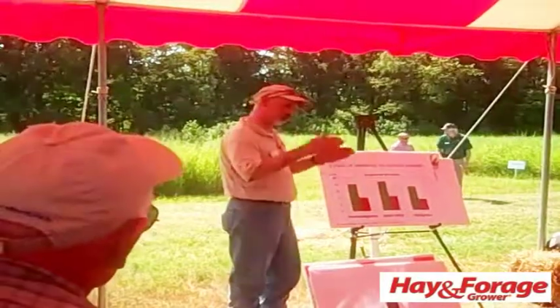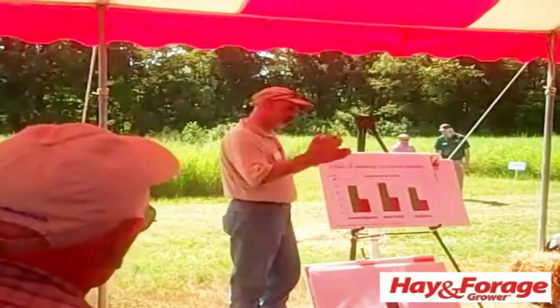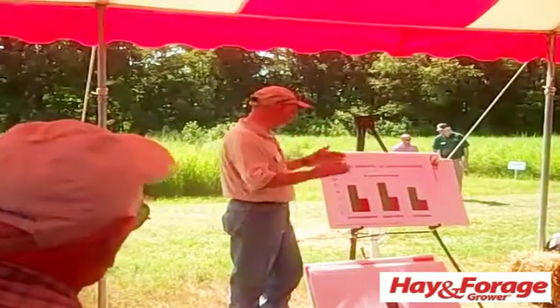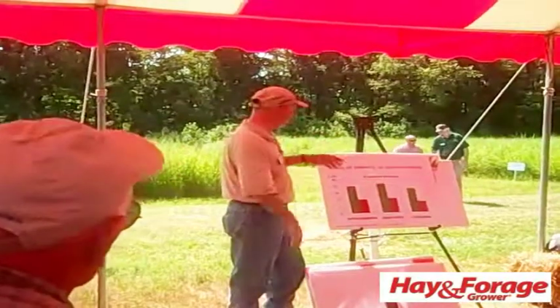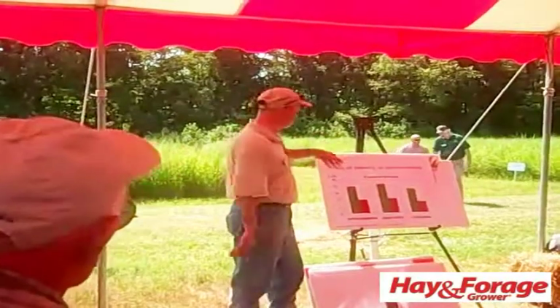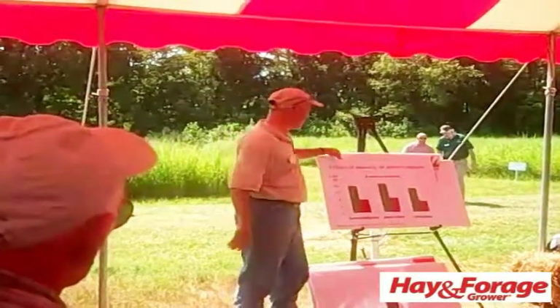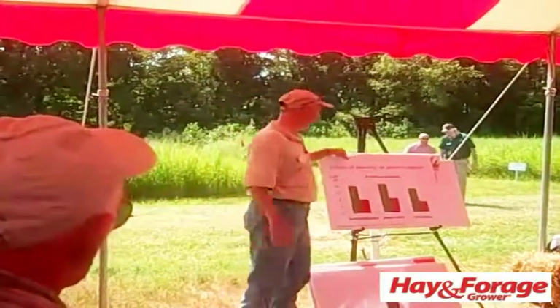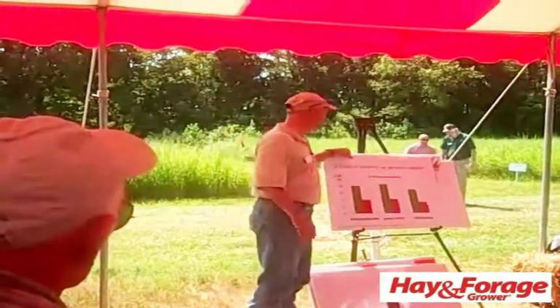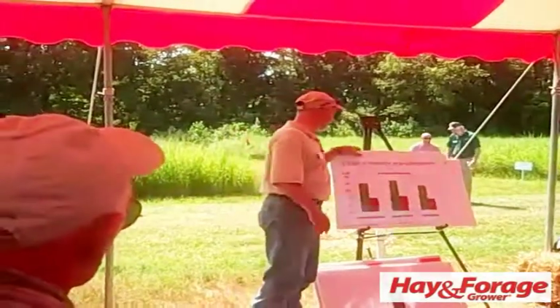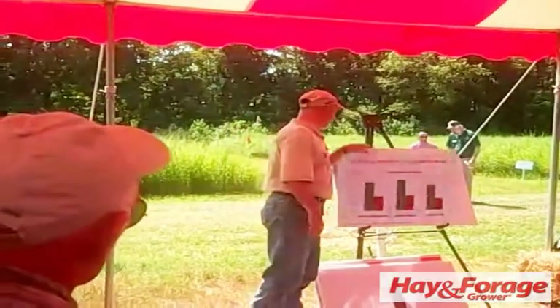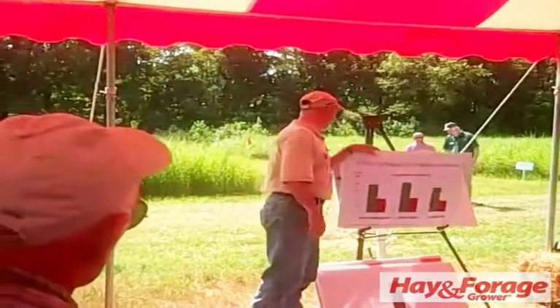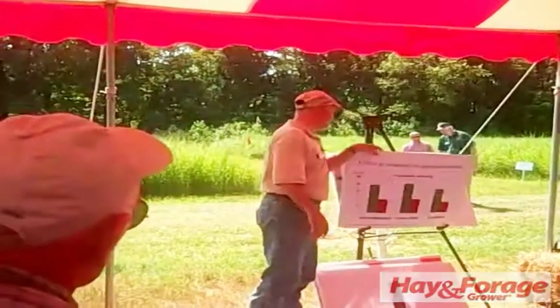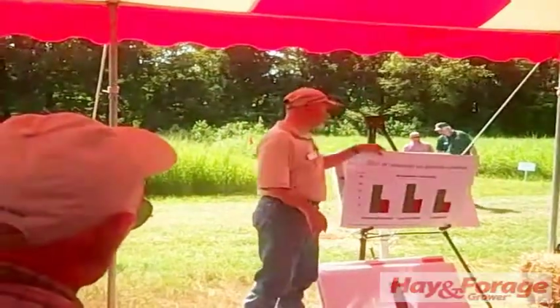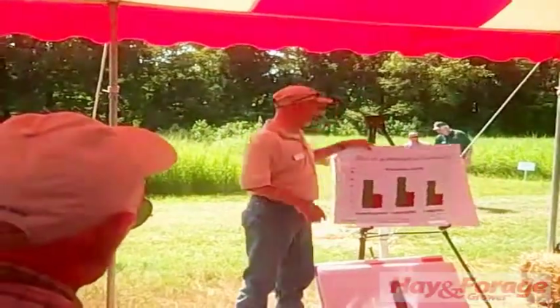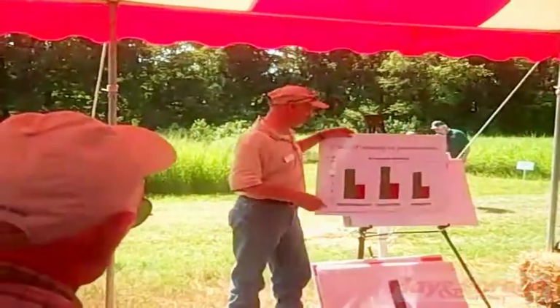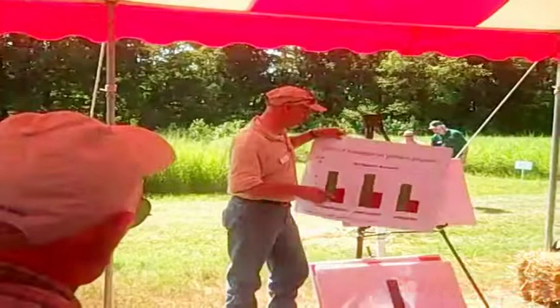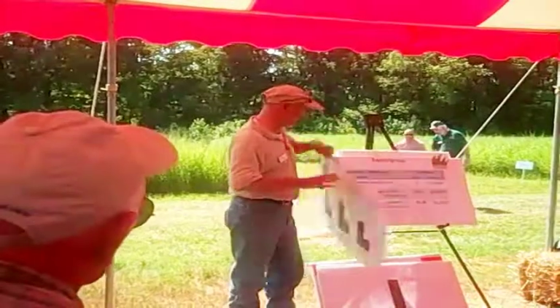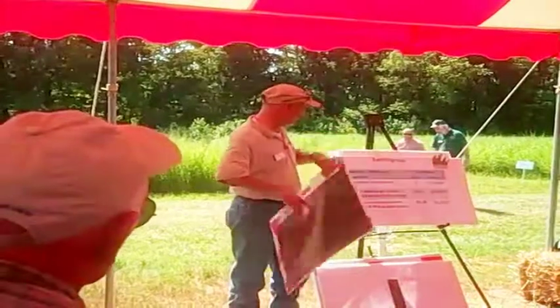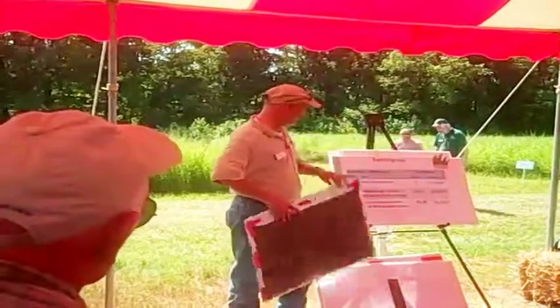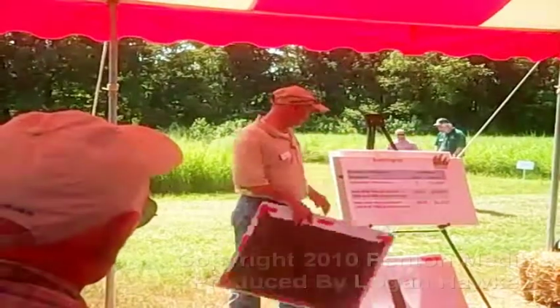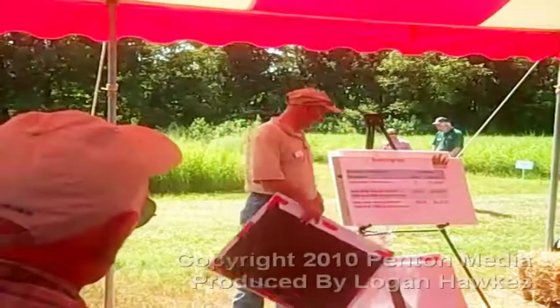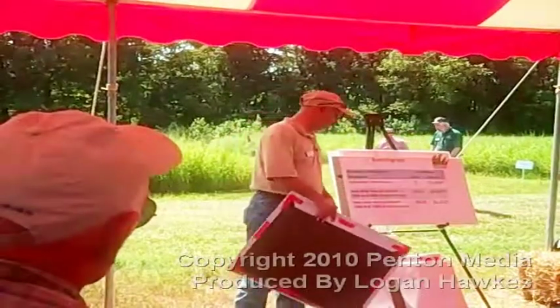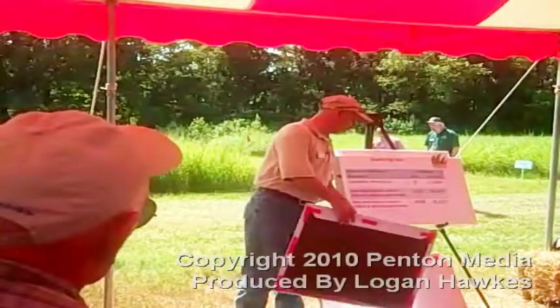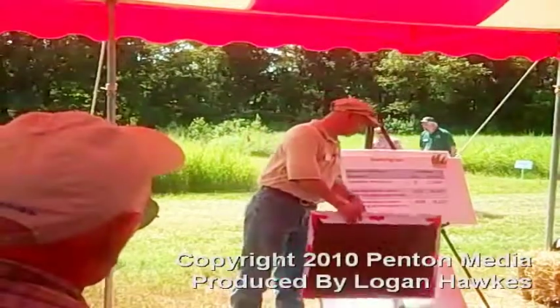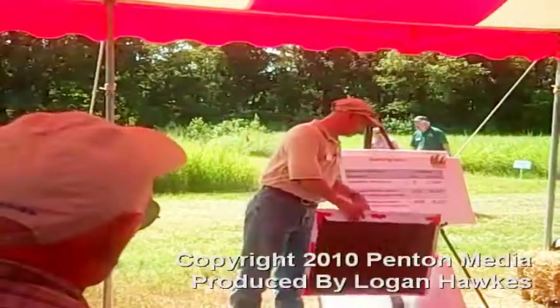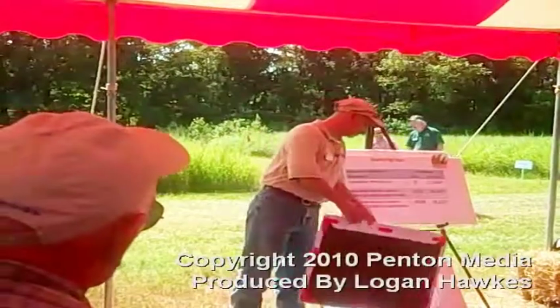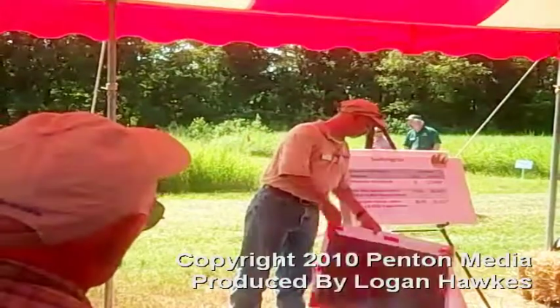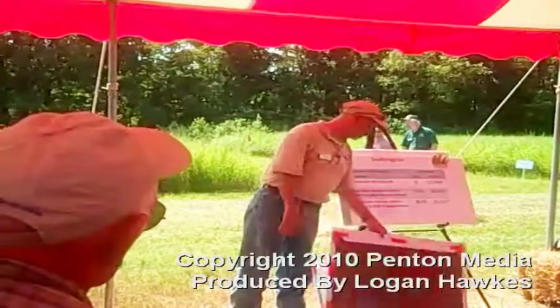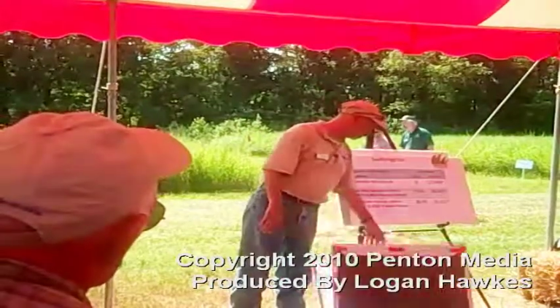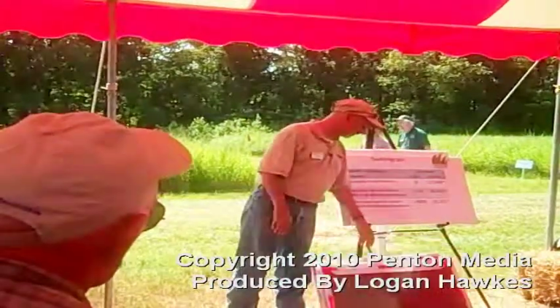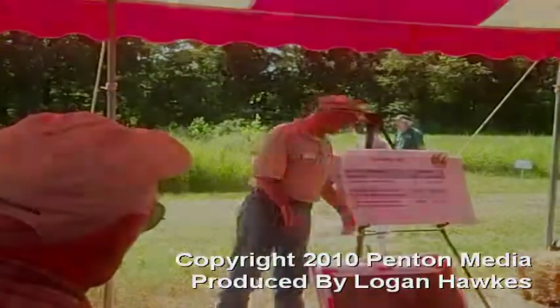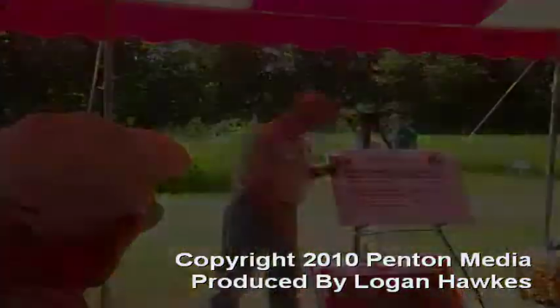So if you're going to use switchgrass for hay, you've got to really pay attention to your cutting schedule.